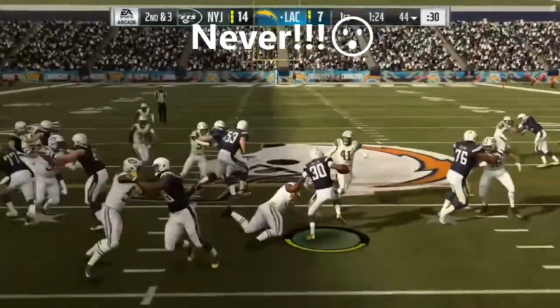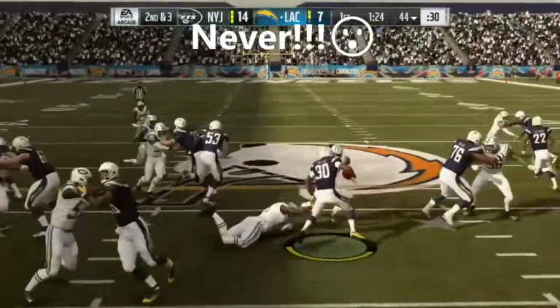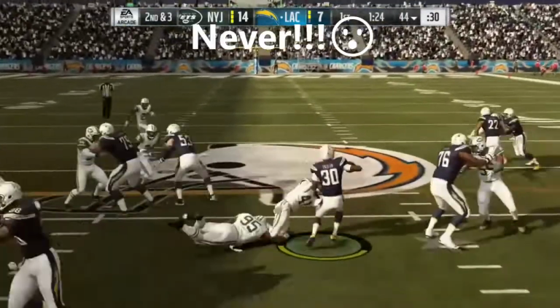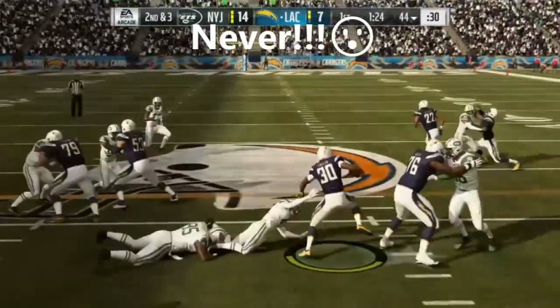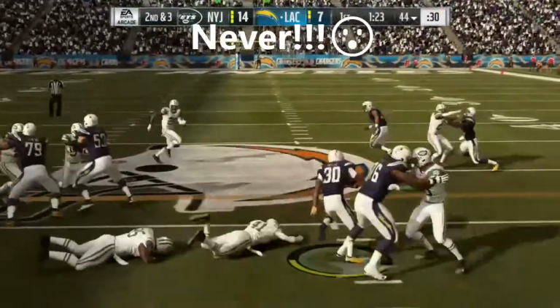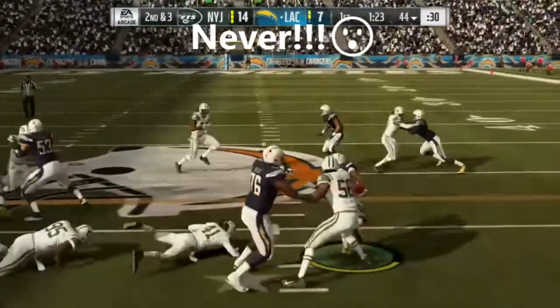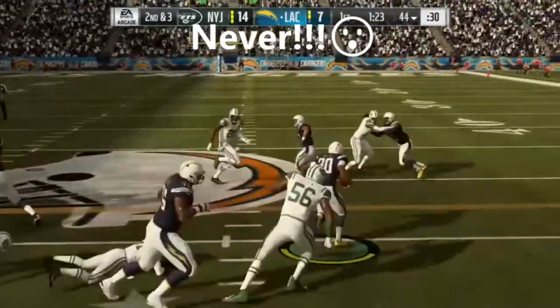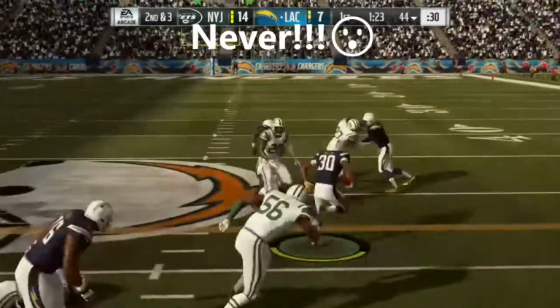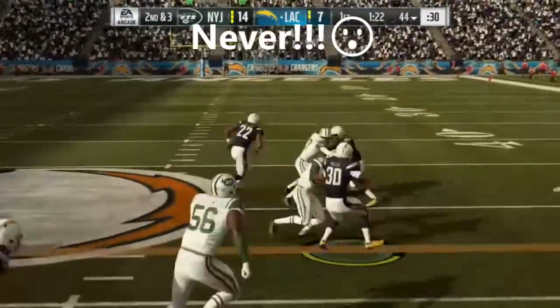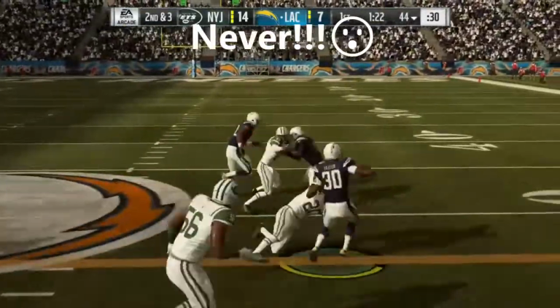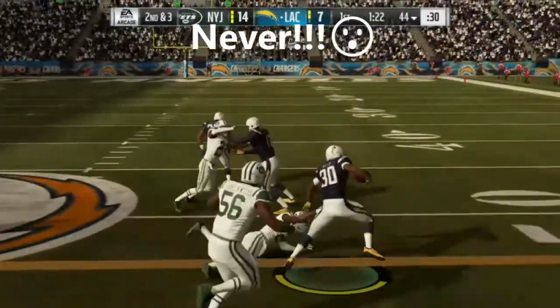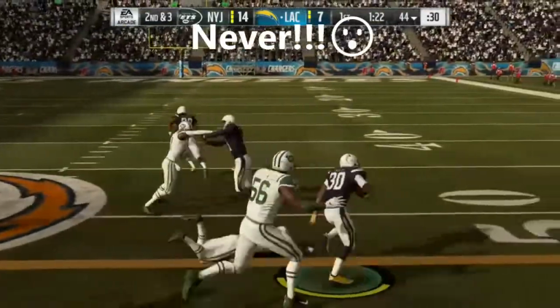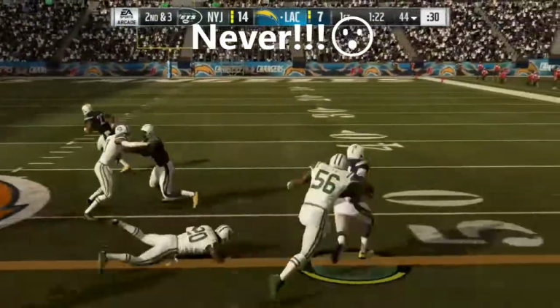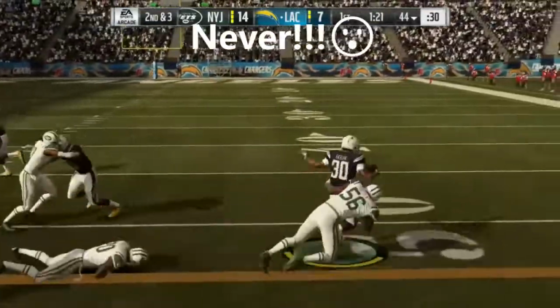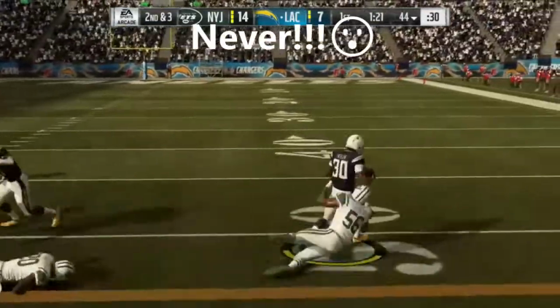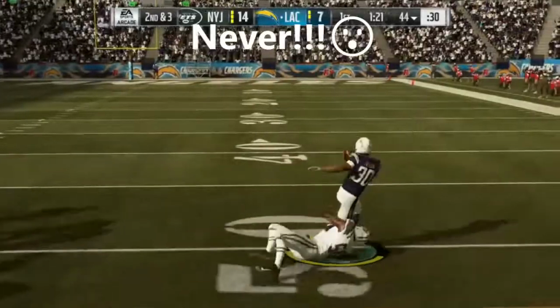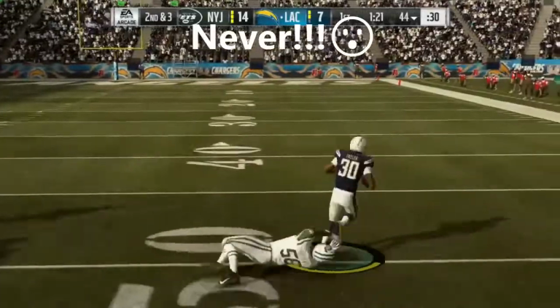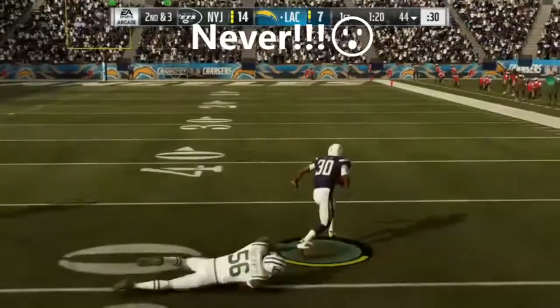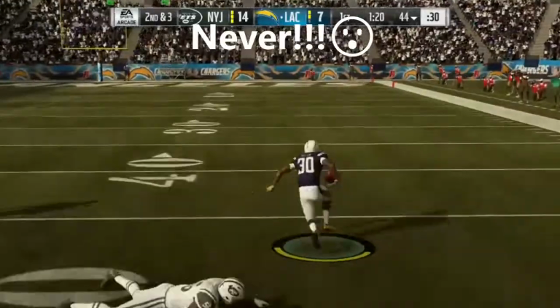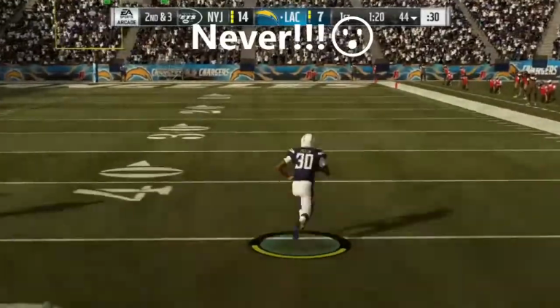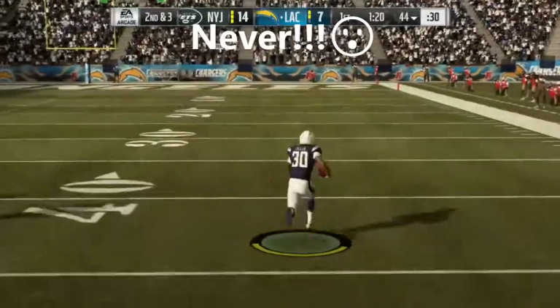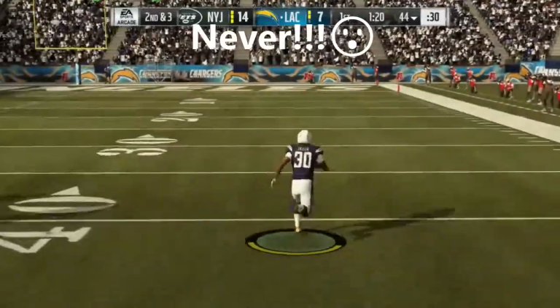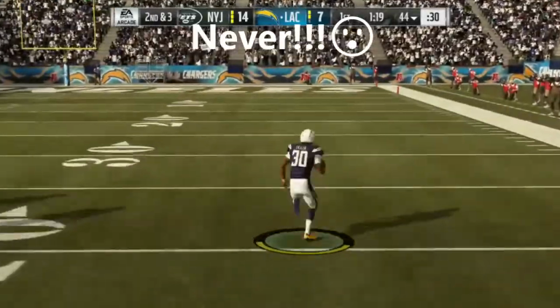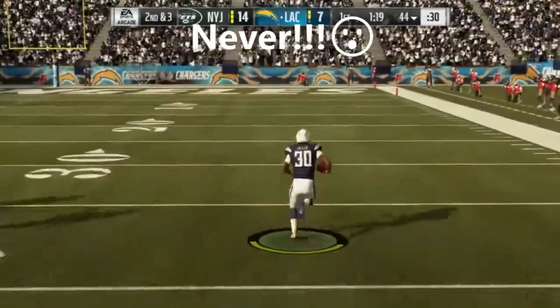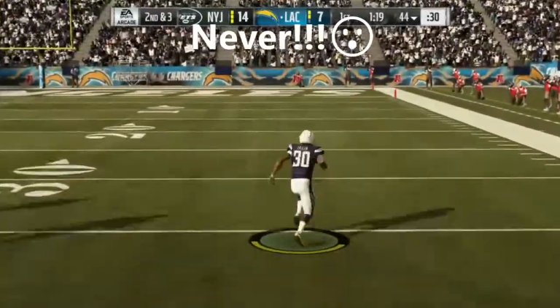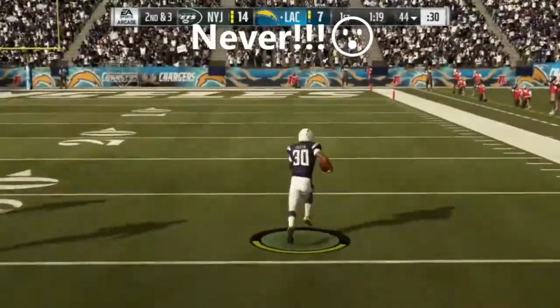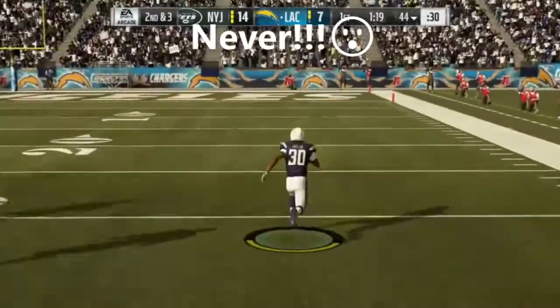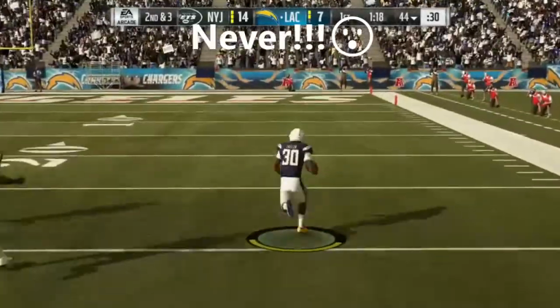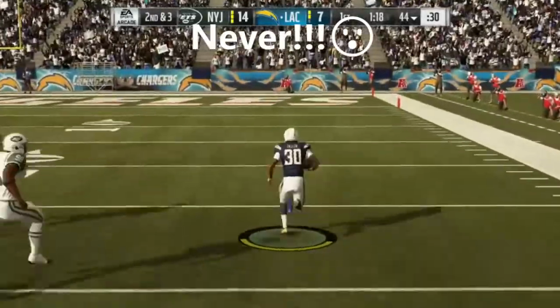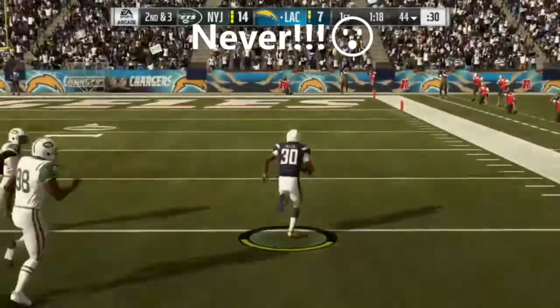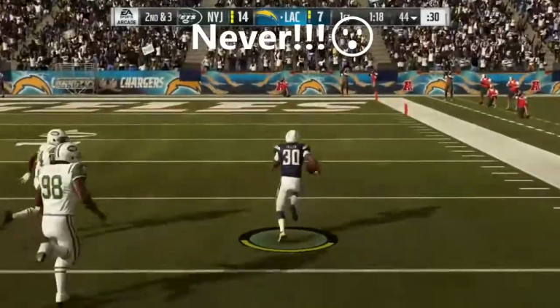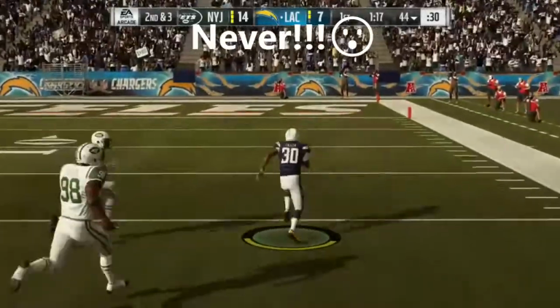I actually remember in cold weather games wearing the old scuba gloves that you'd wear in diving. But they would split too easily in the course of the game. Then the glove manufacturers got smart and started adding to it.